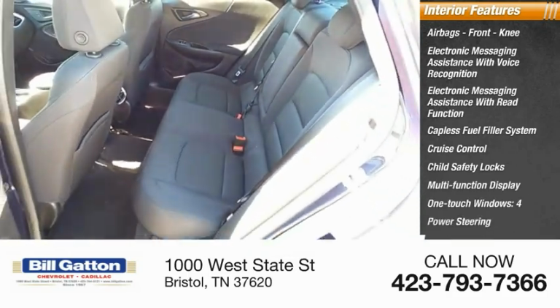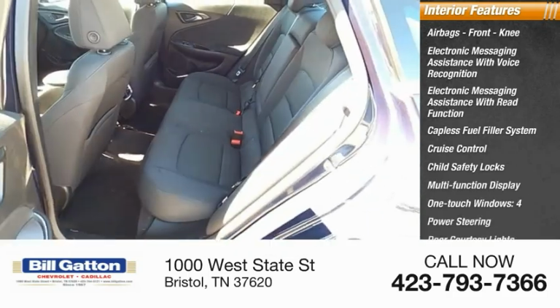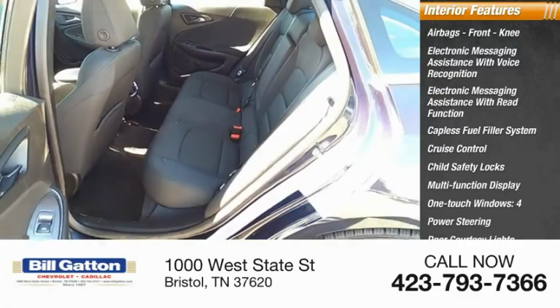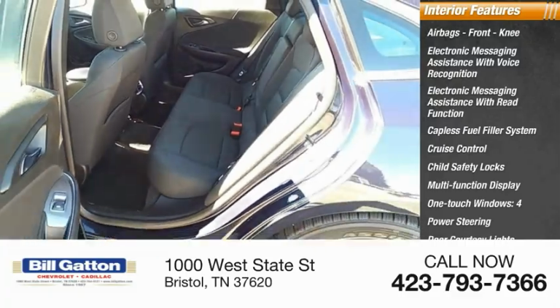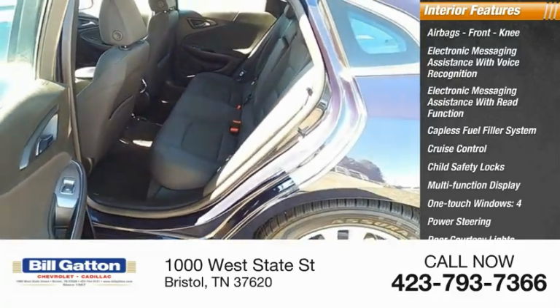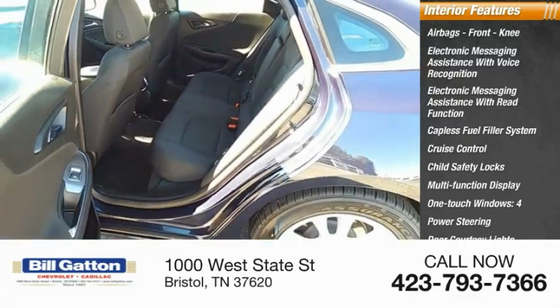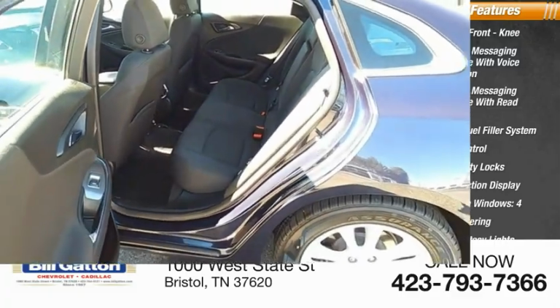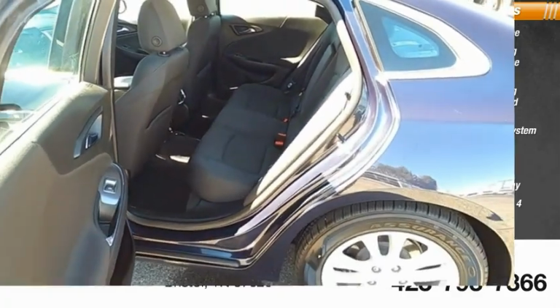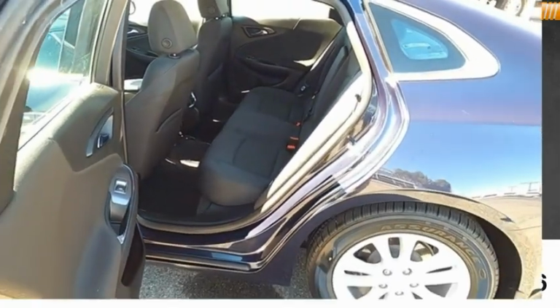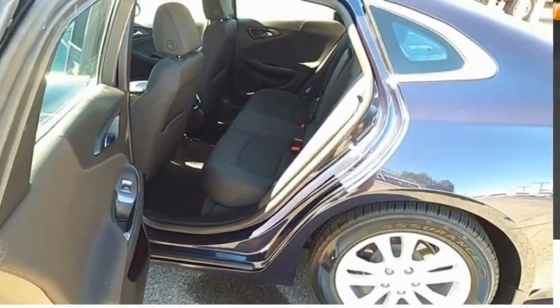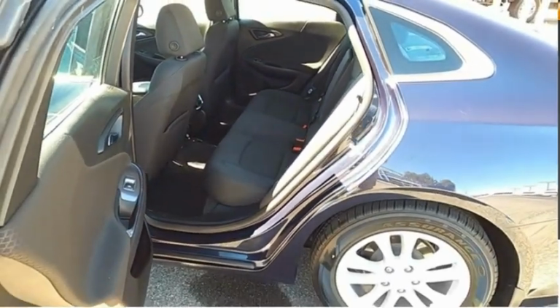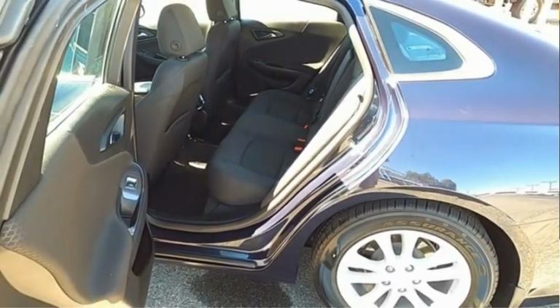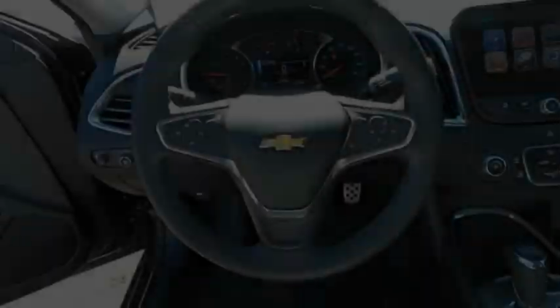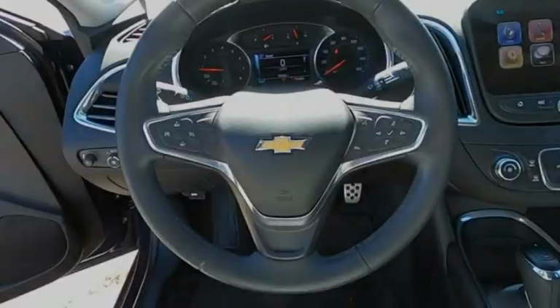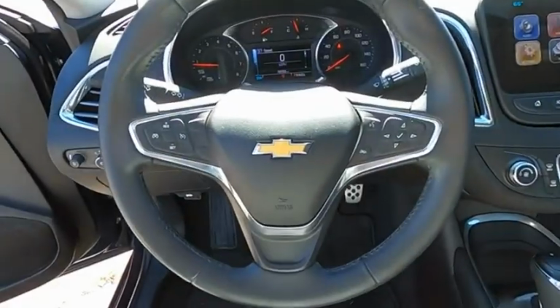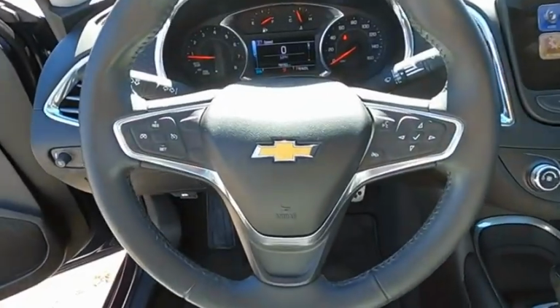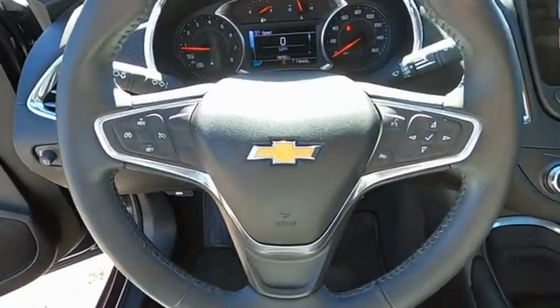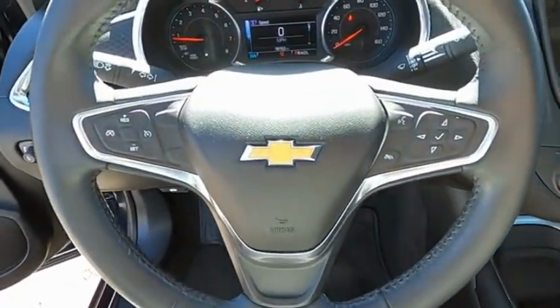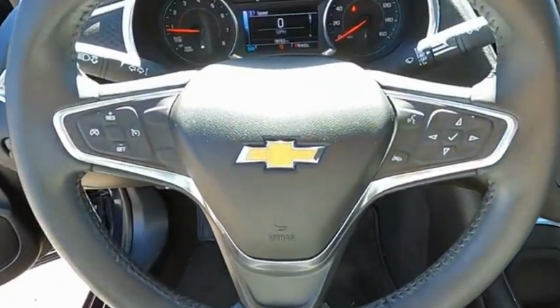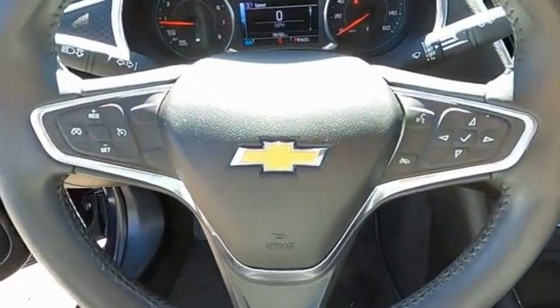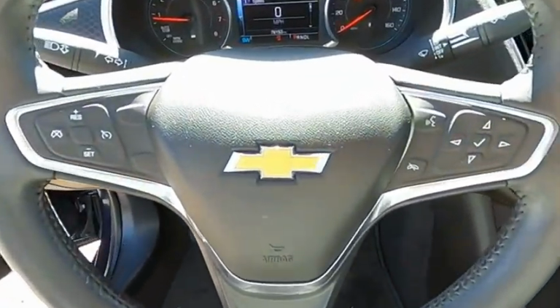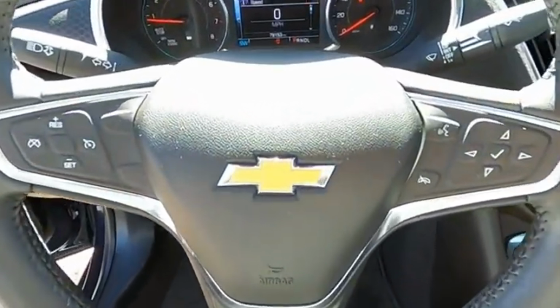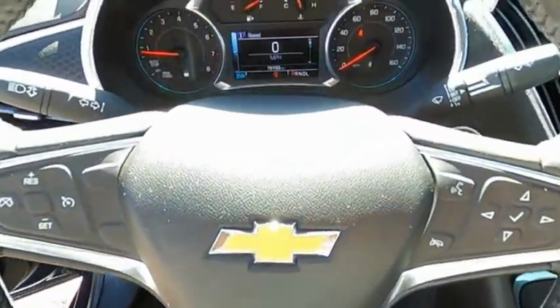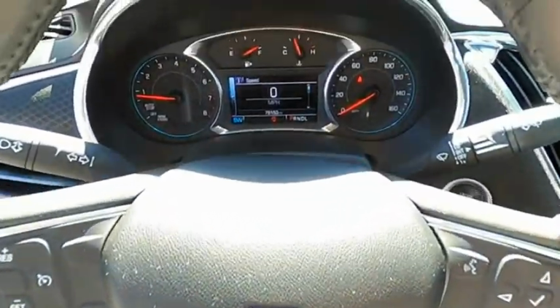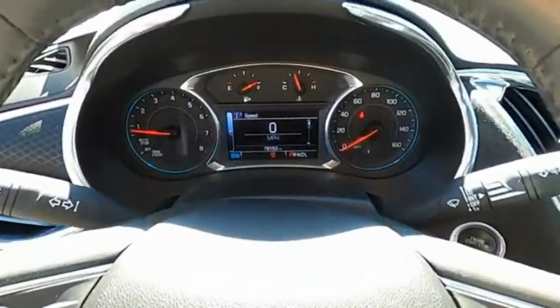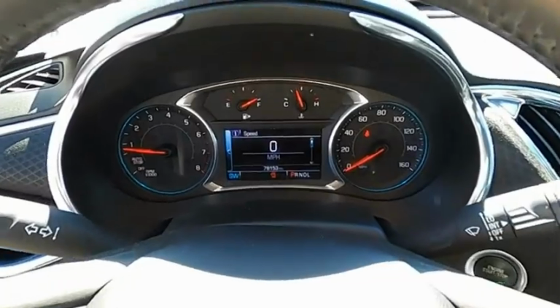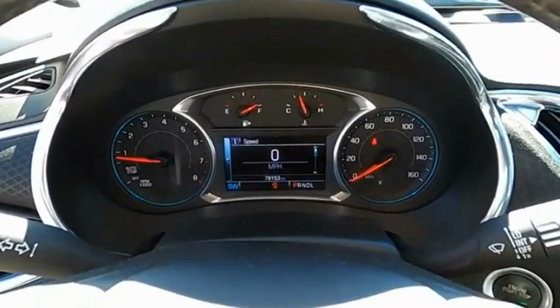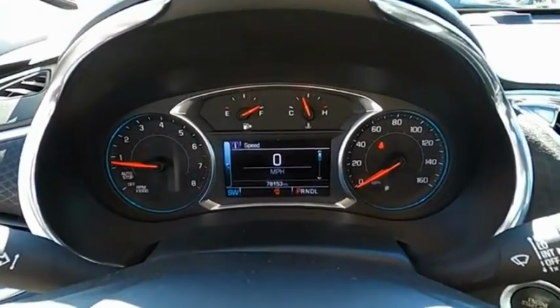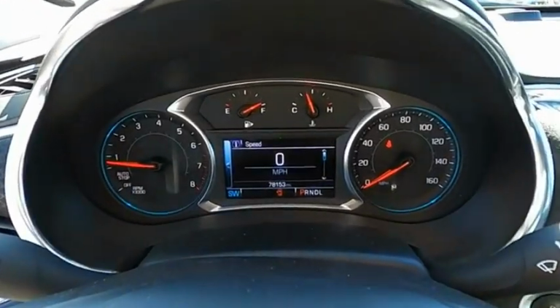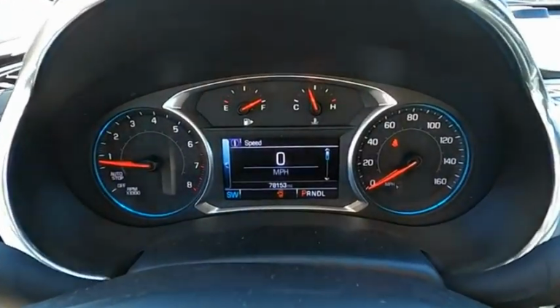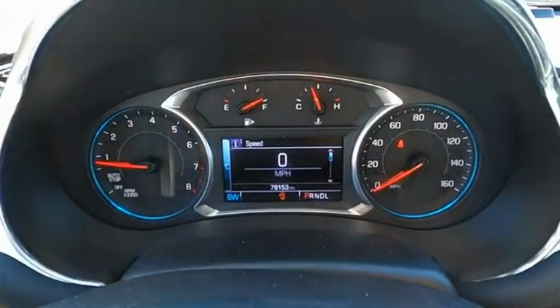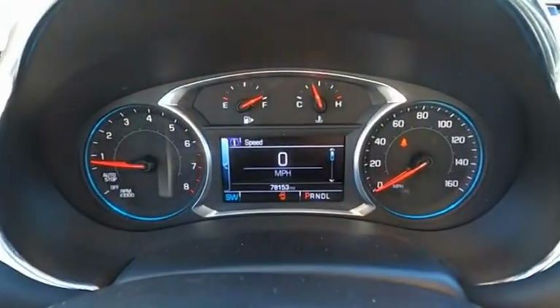Door courtesy lights. This isn't just a vehicle, it's an experience. So stop in for a test drive today.